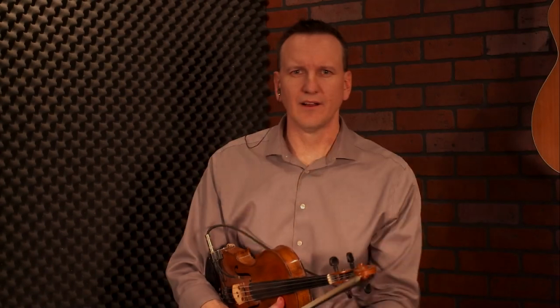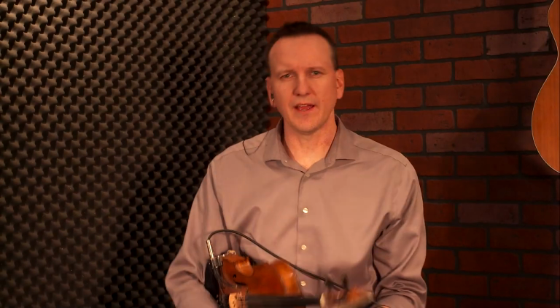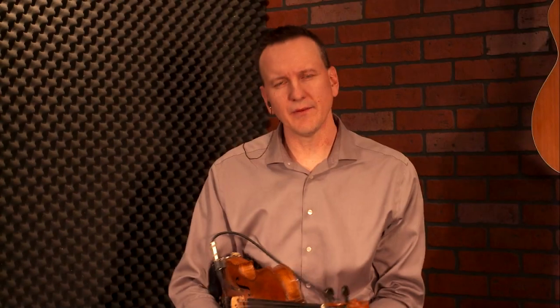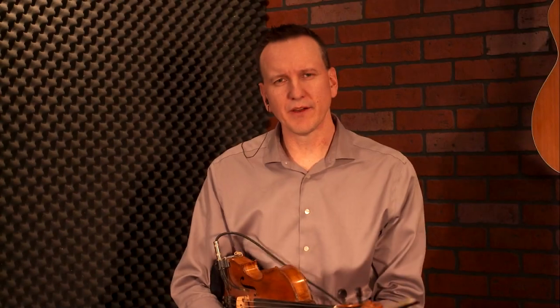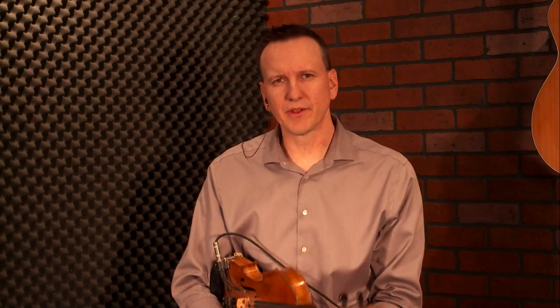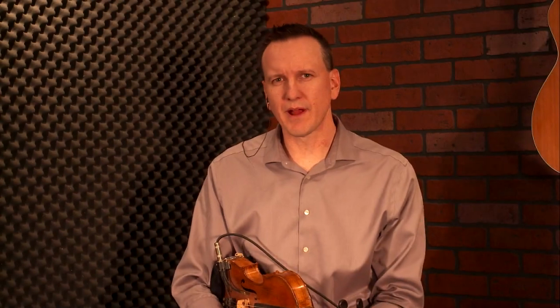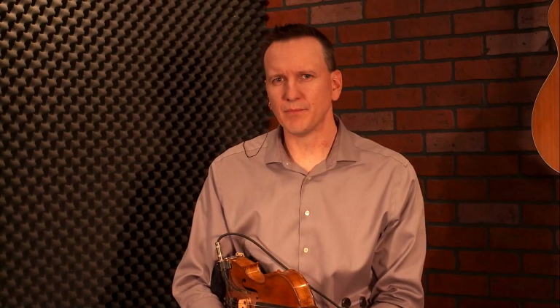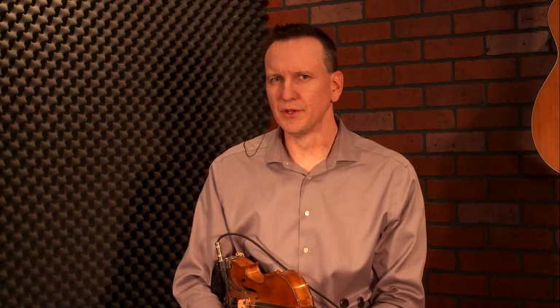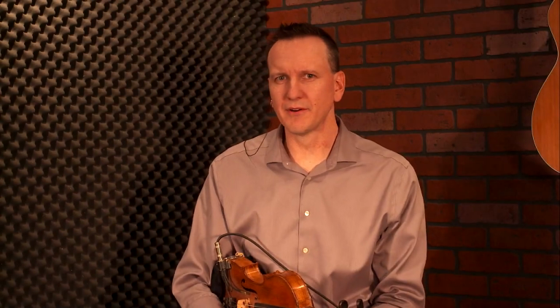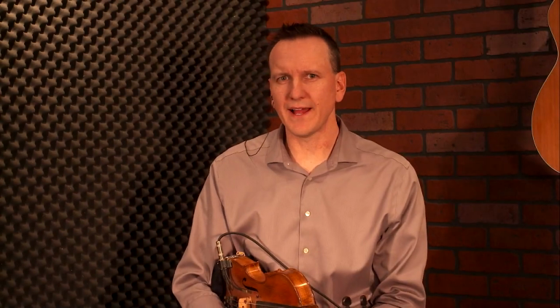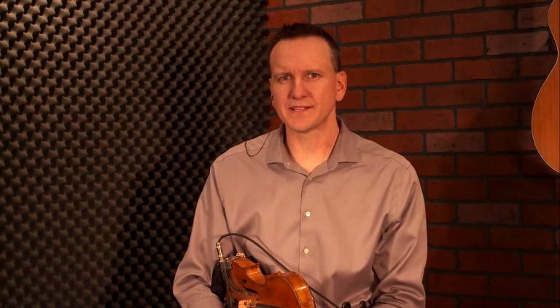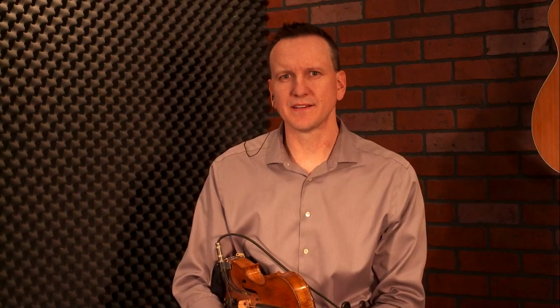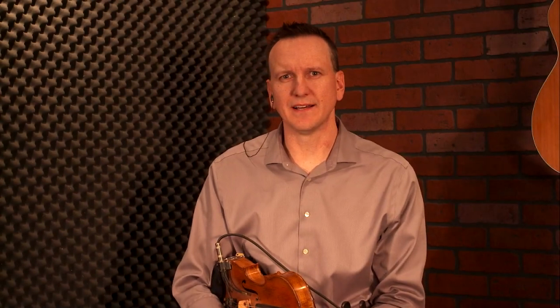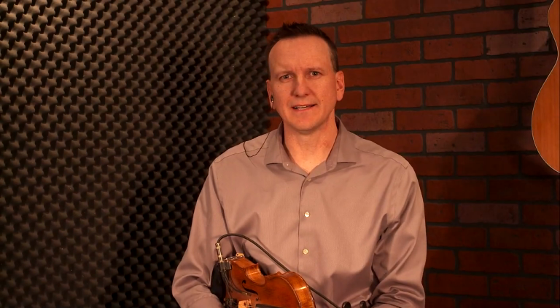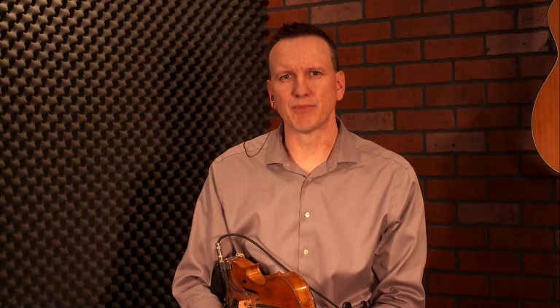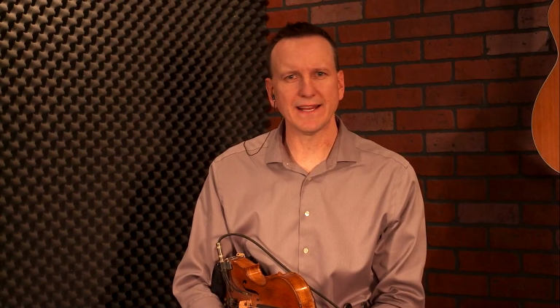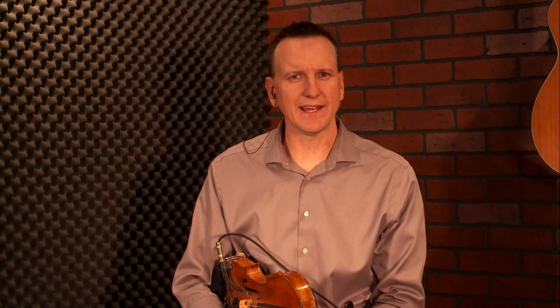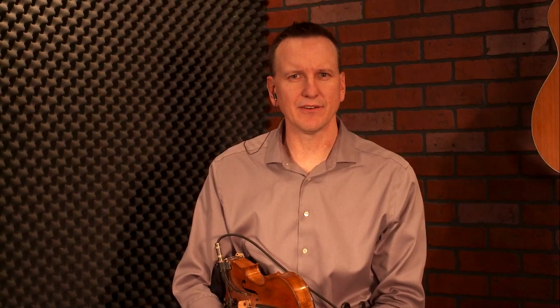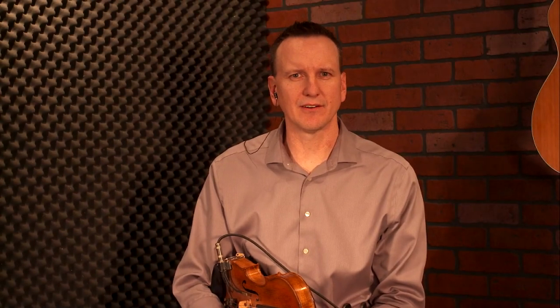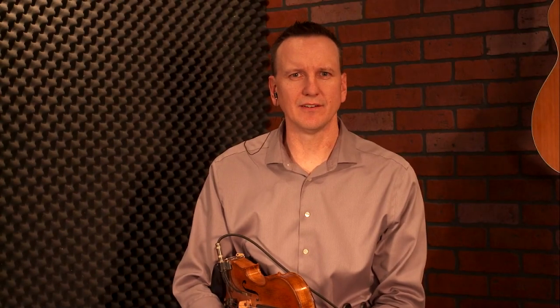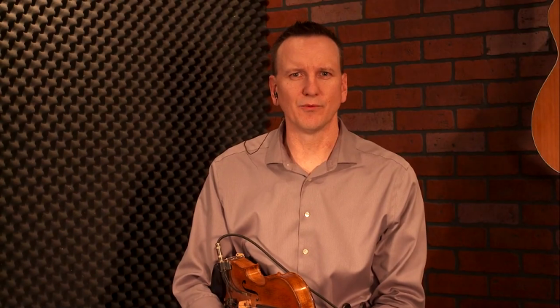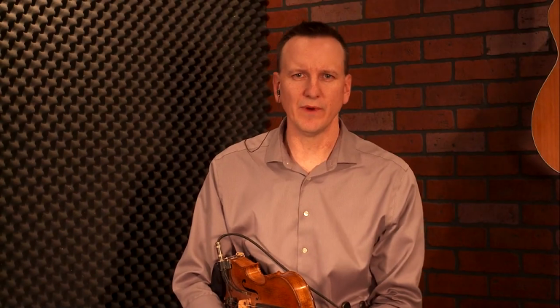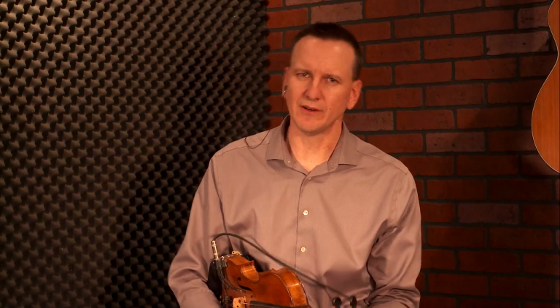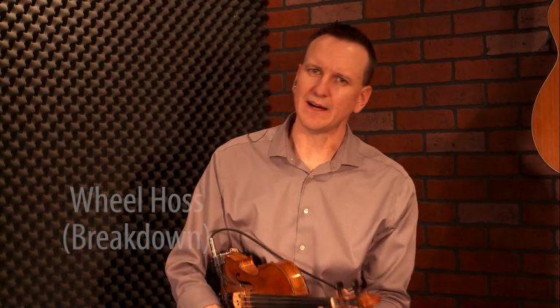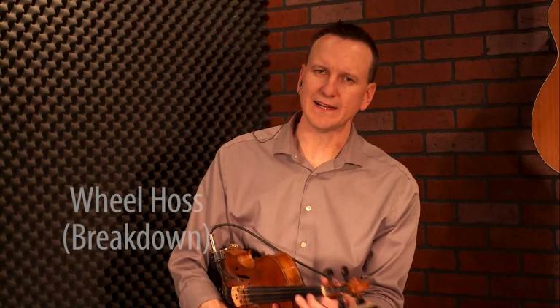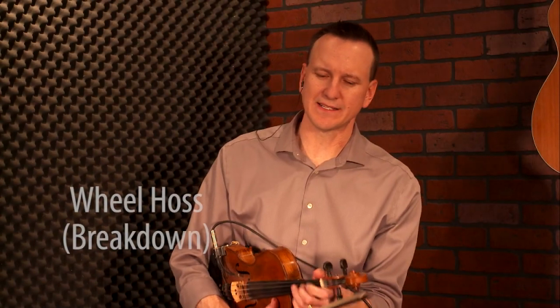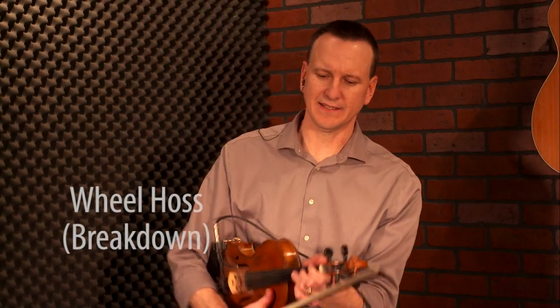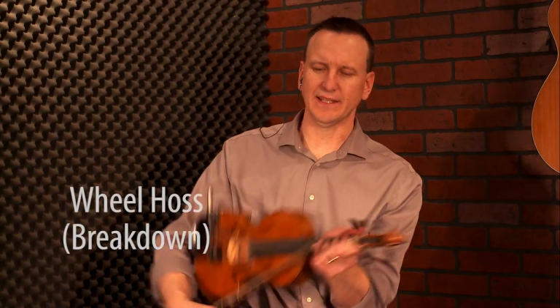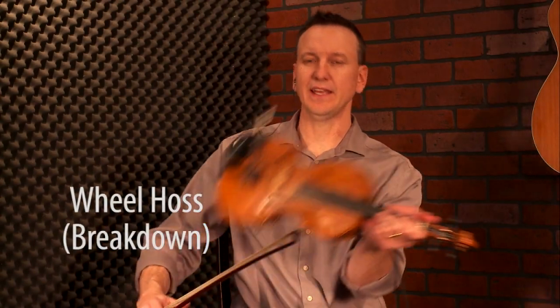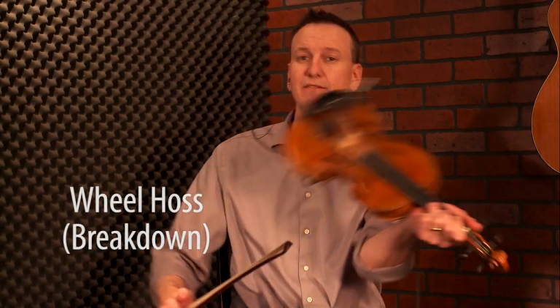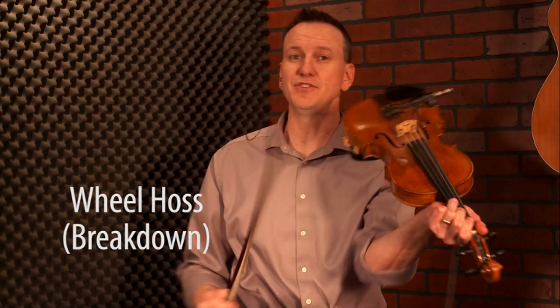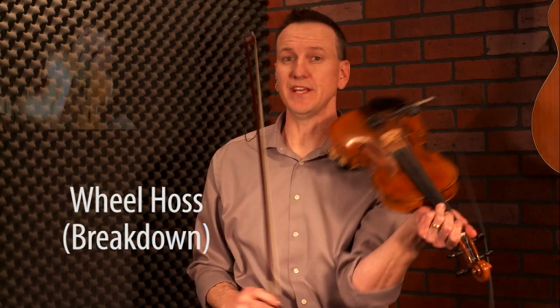Okay, here we go with a great bluegrass breakdown called Wheel Hoss, in the key of G.